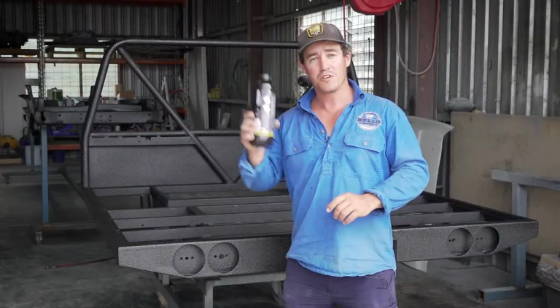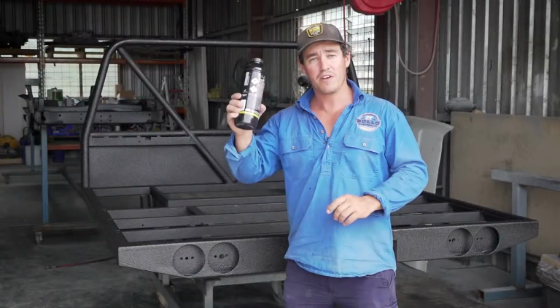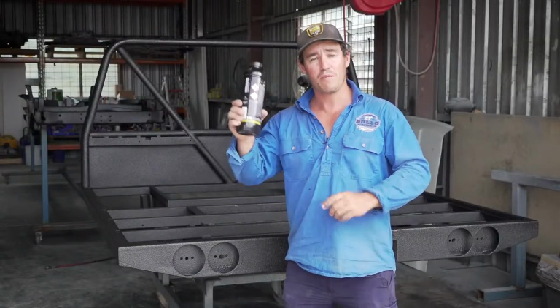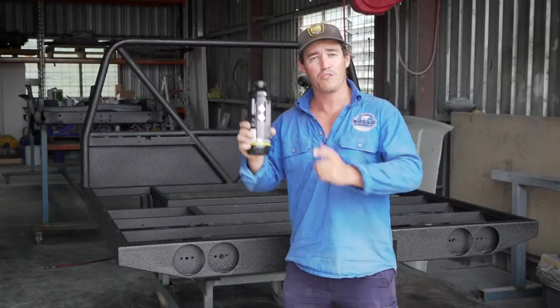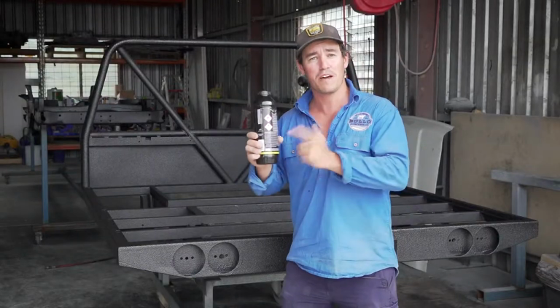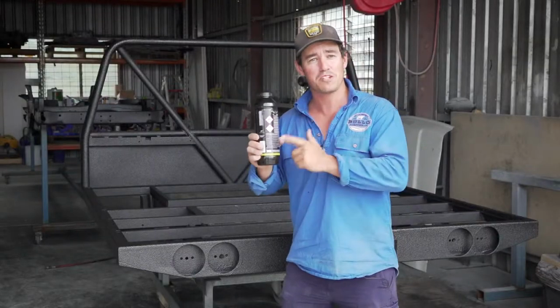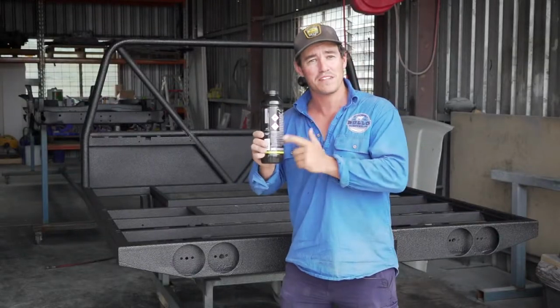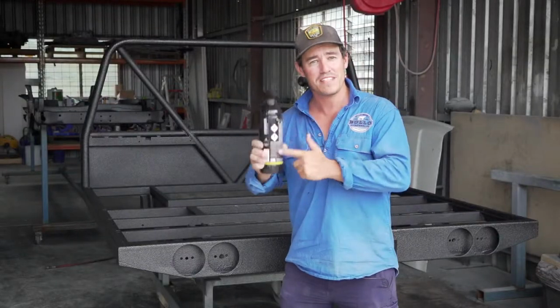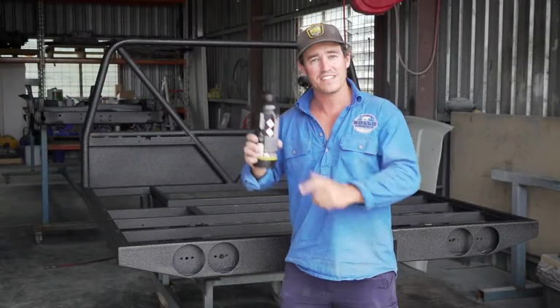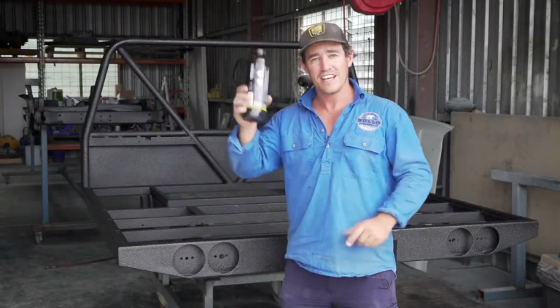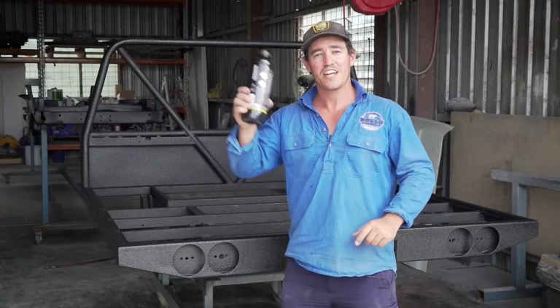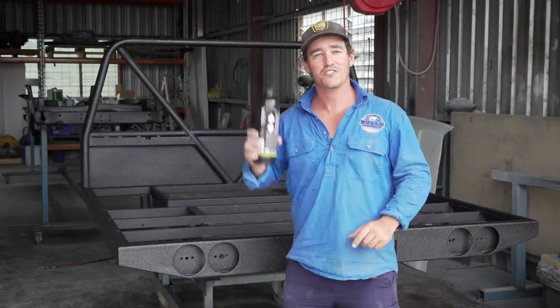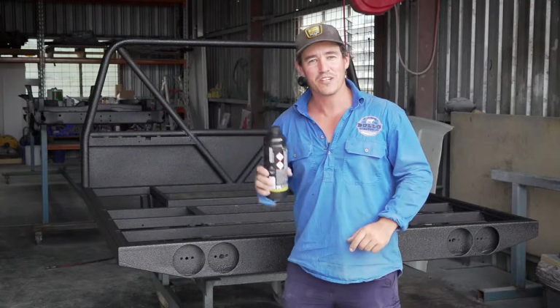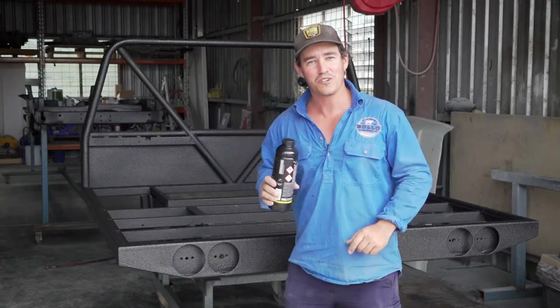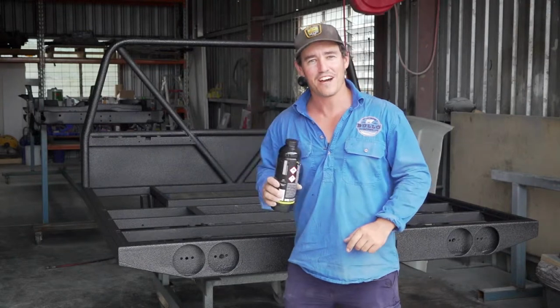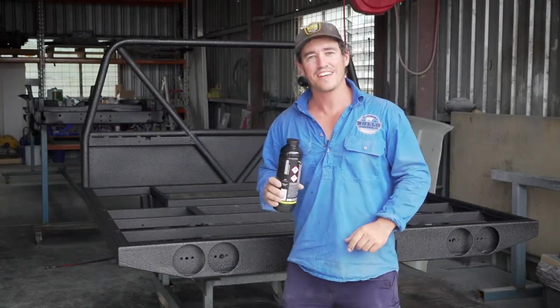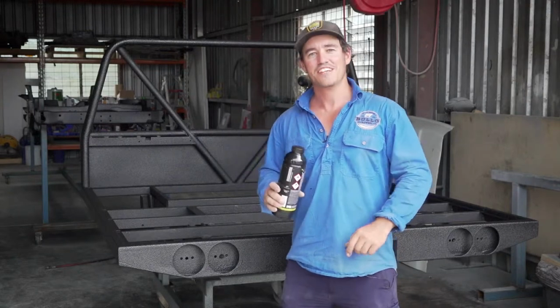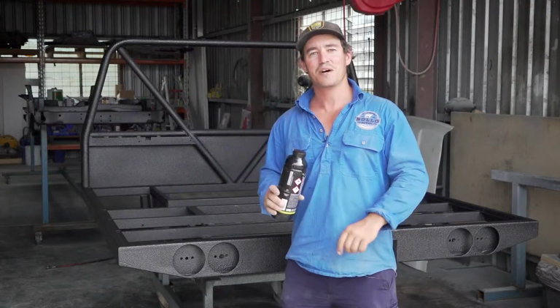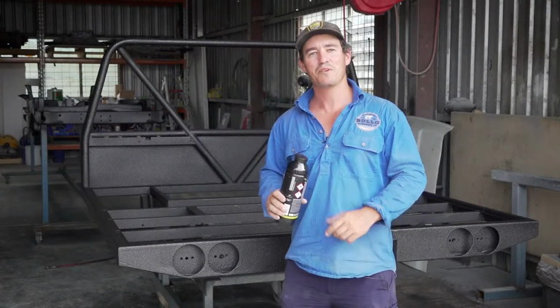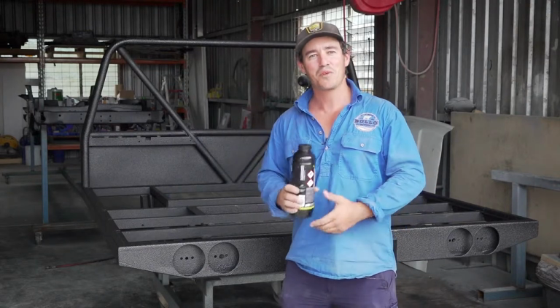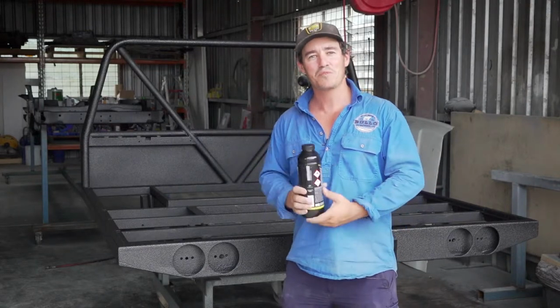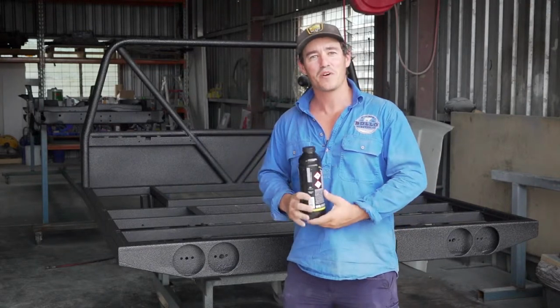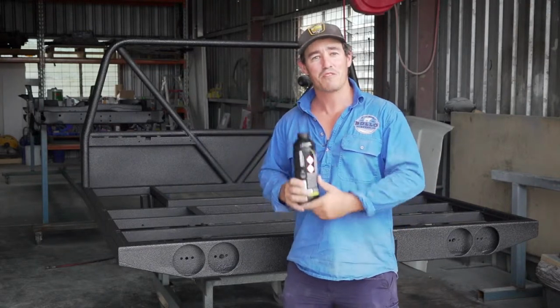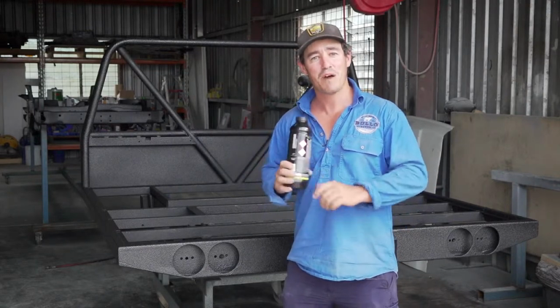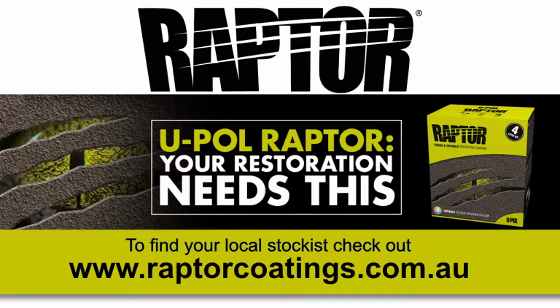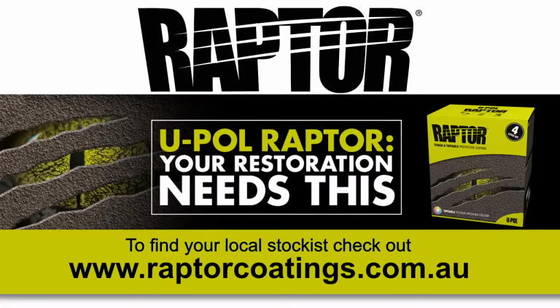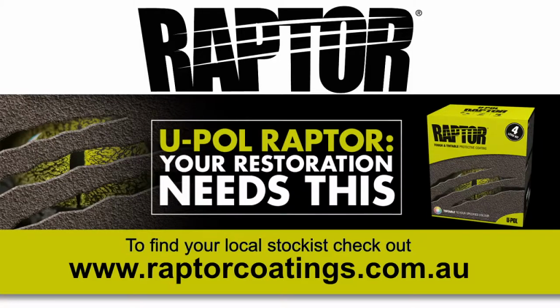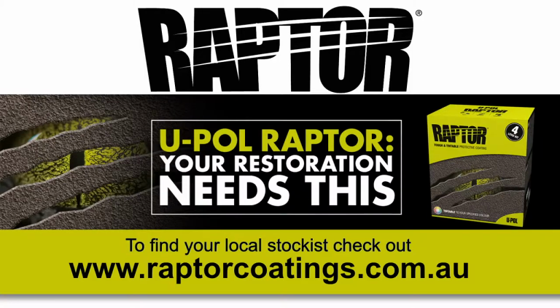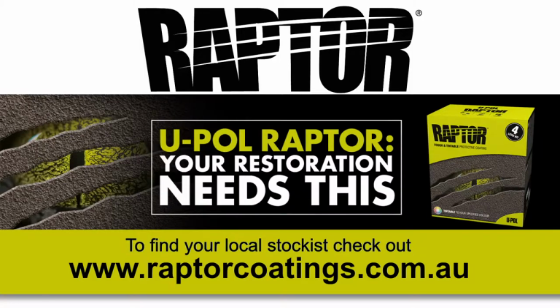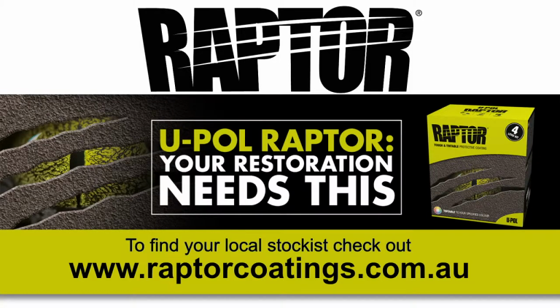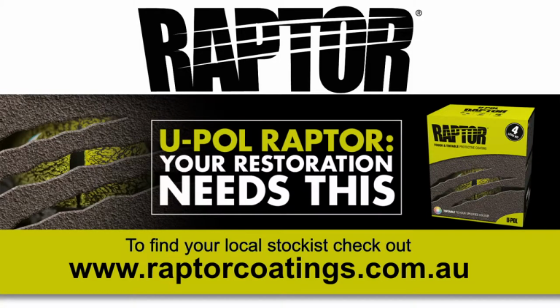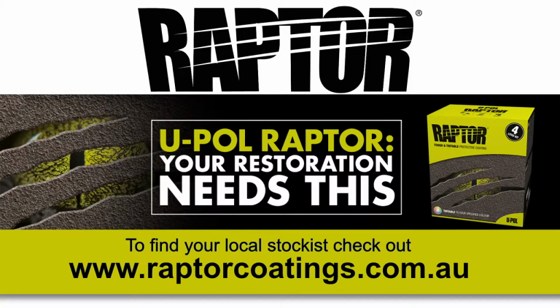If you want to find out more information about this and treat your truck, jump onto the website at raptorcoatings.com.au.